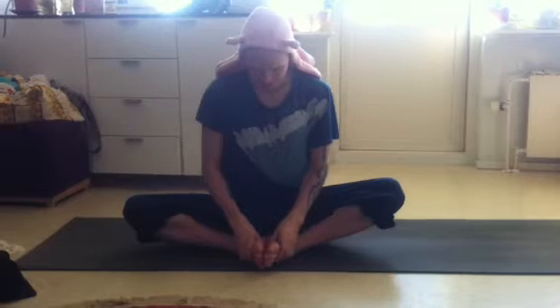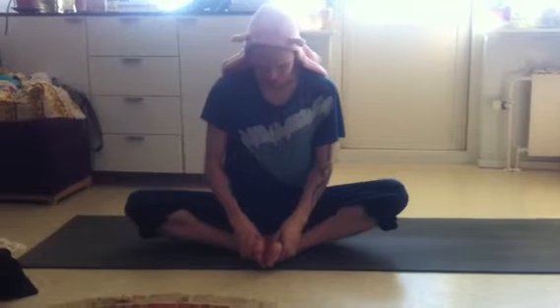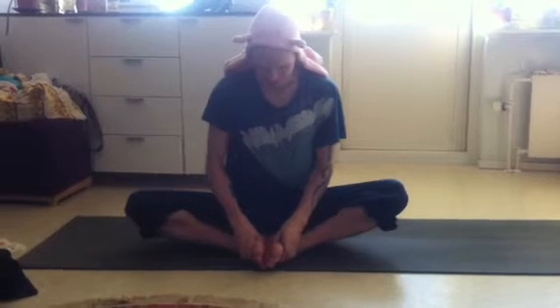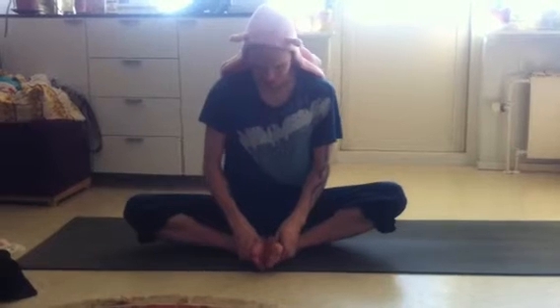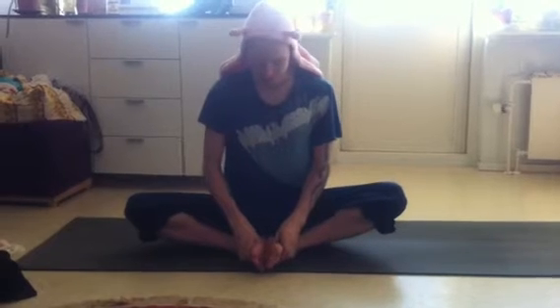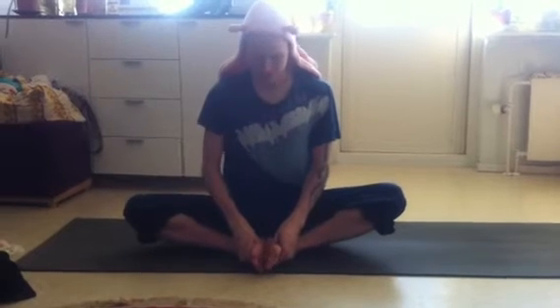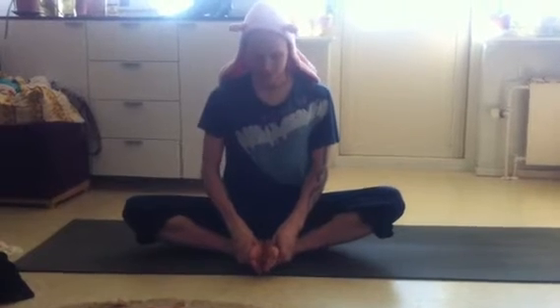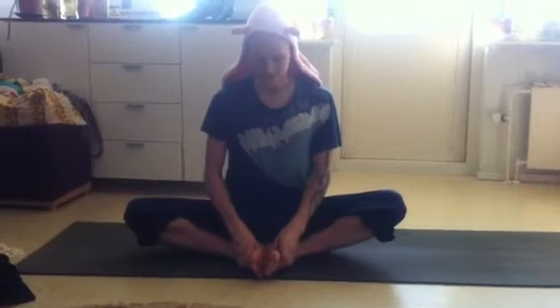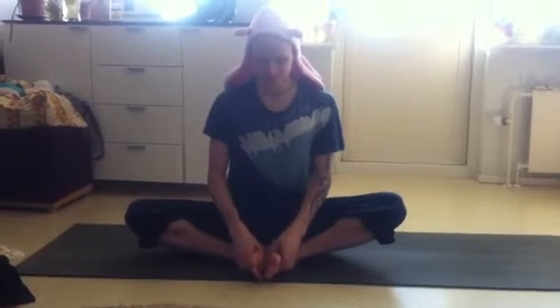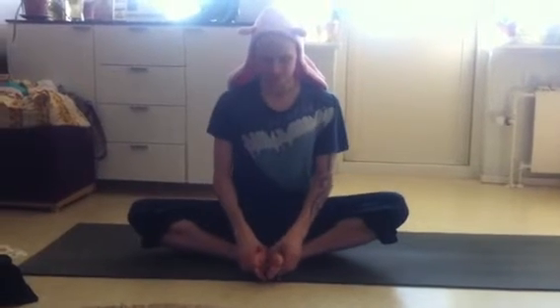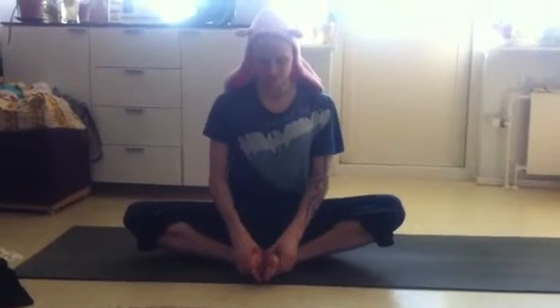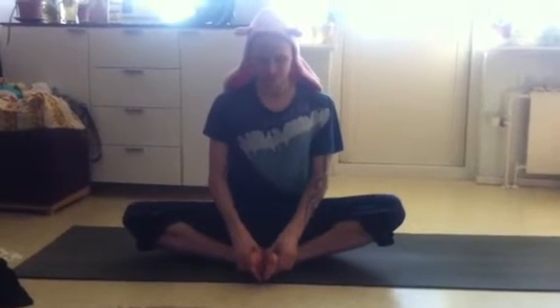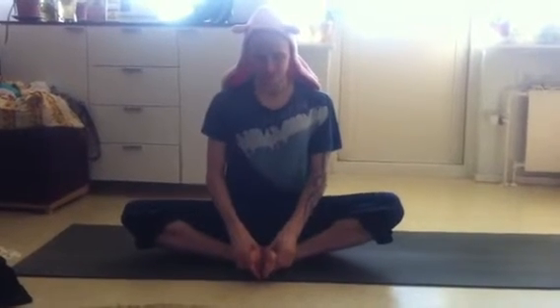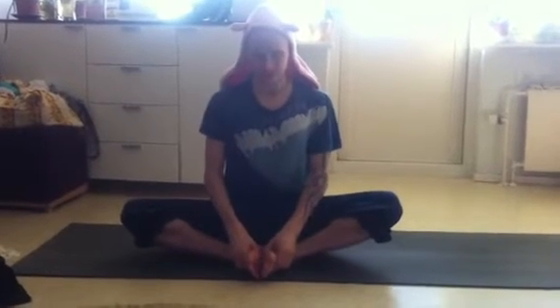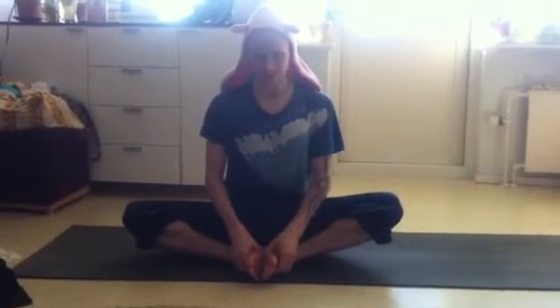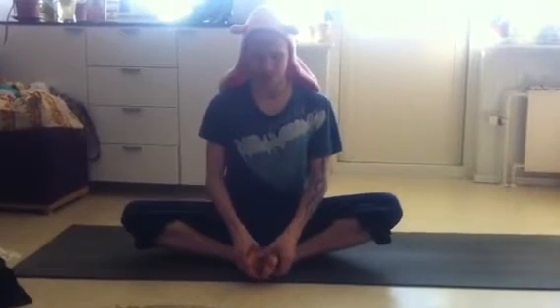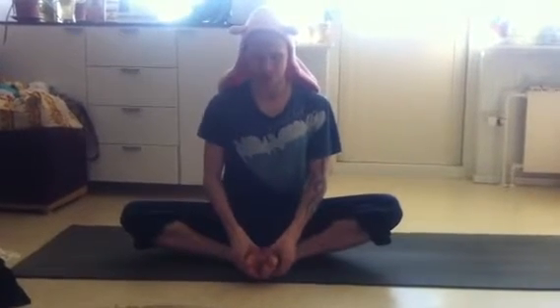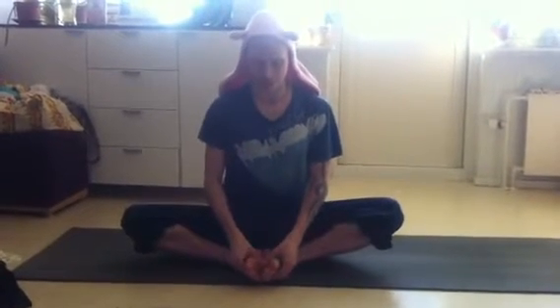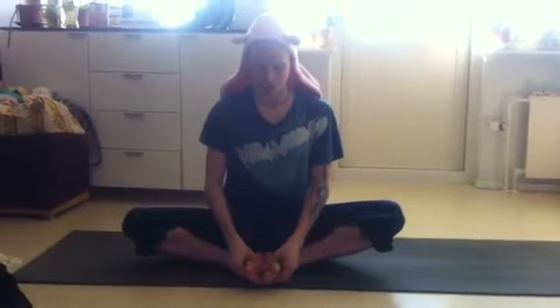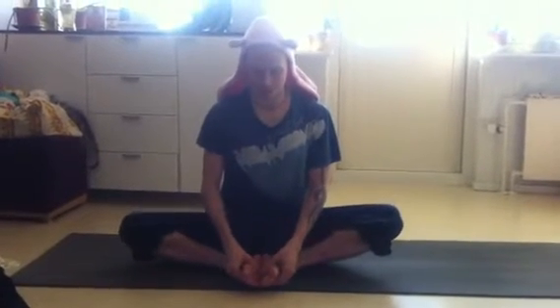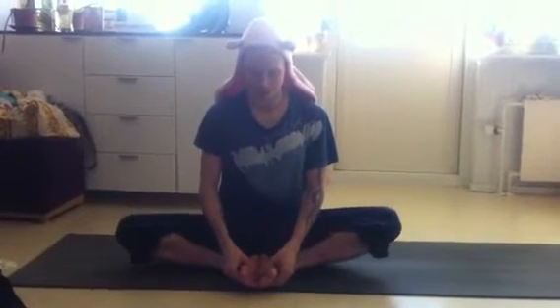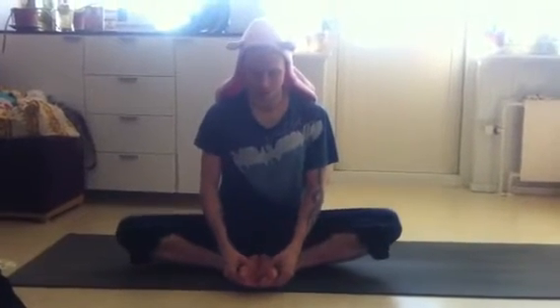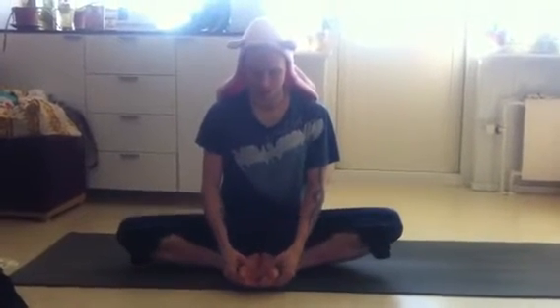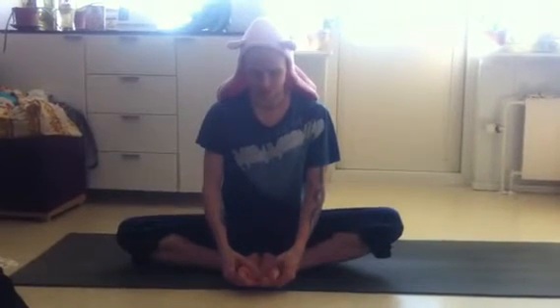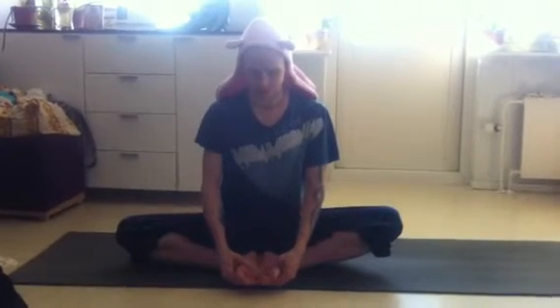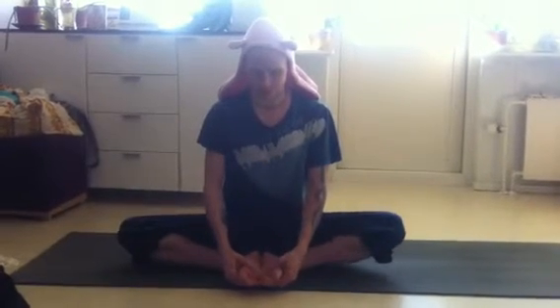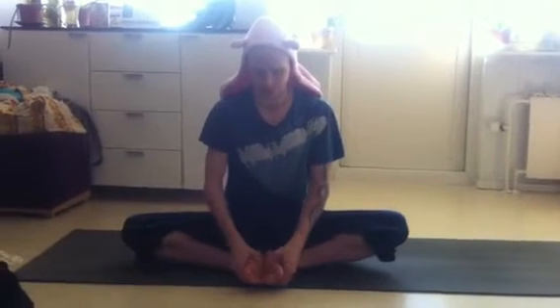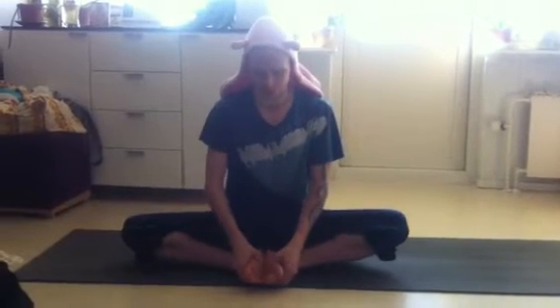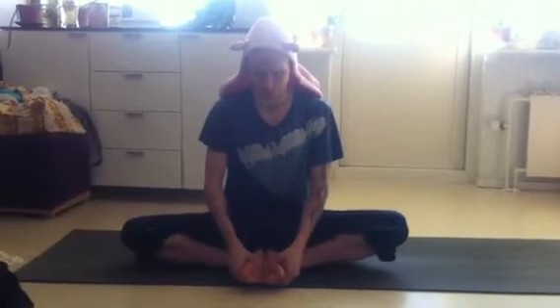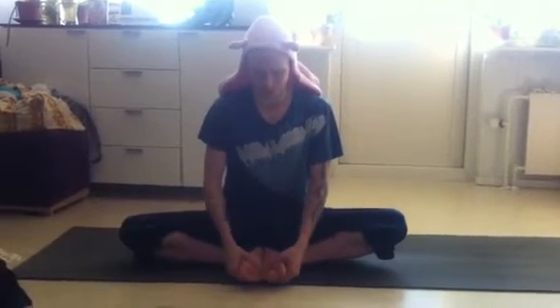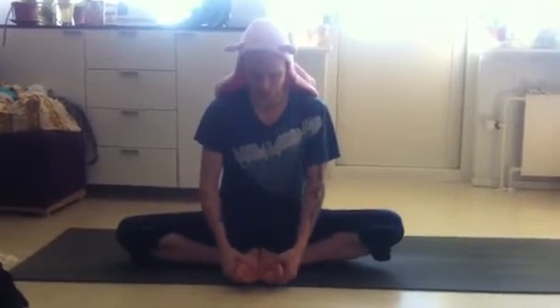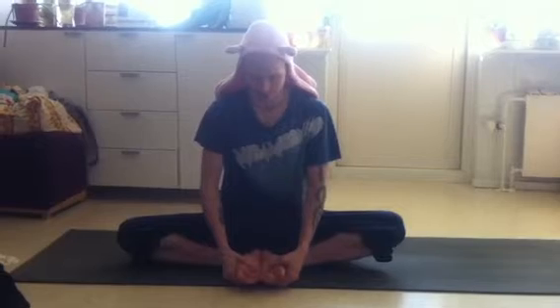Baddha Konasana. First elongate your spine, then open the soles of your feet up.